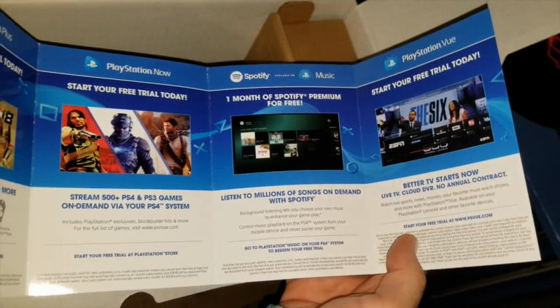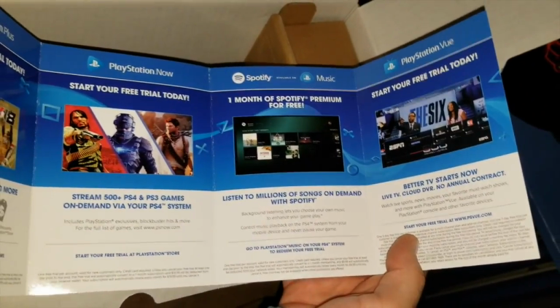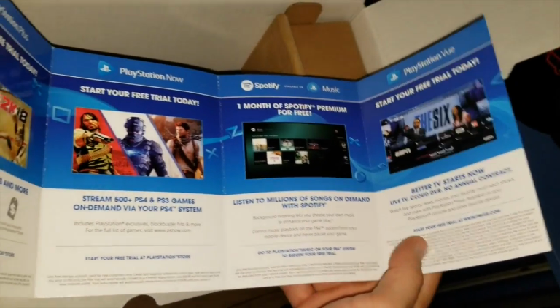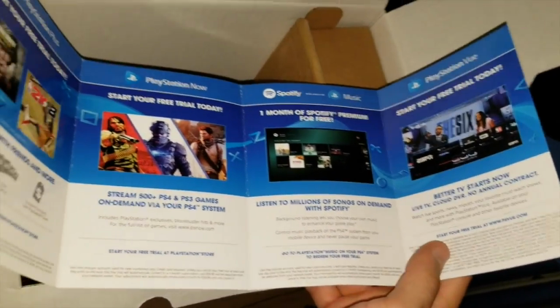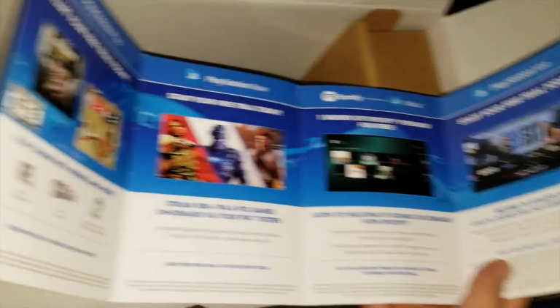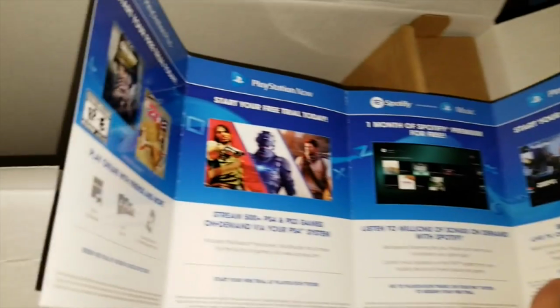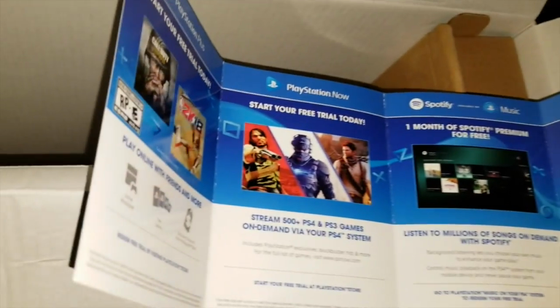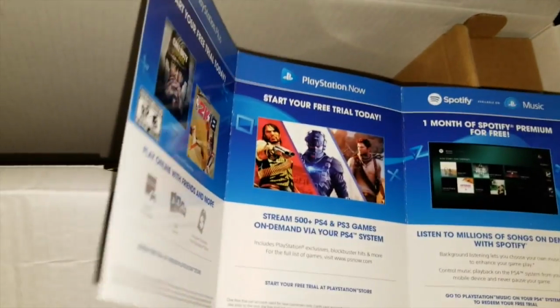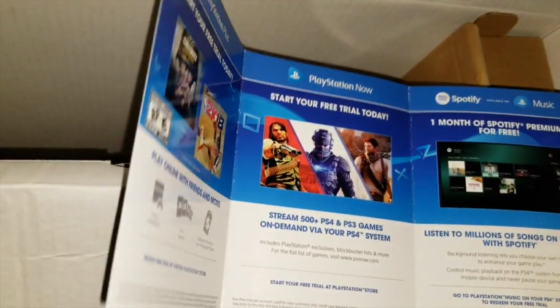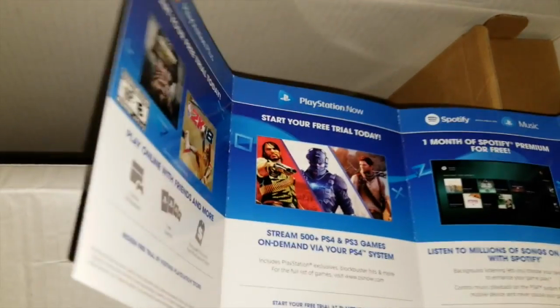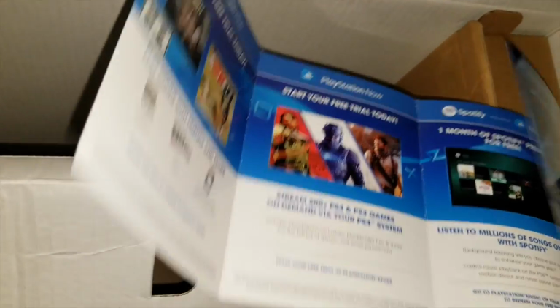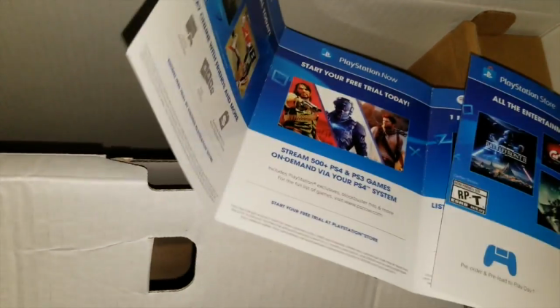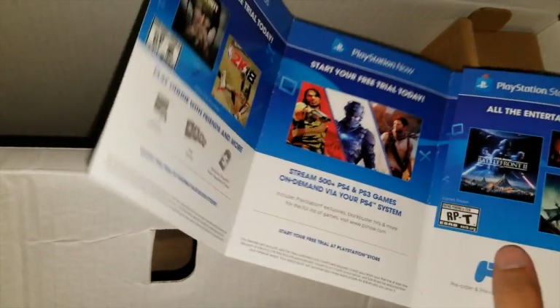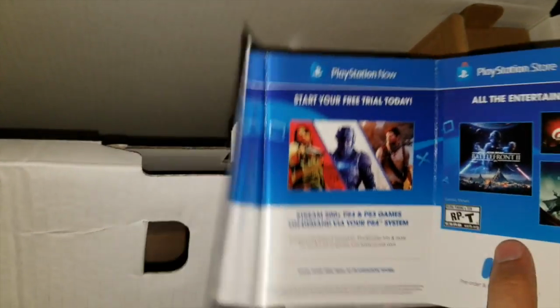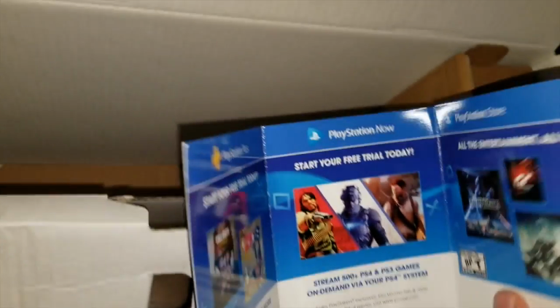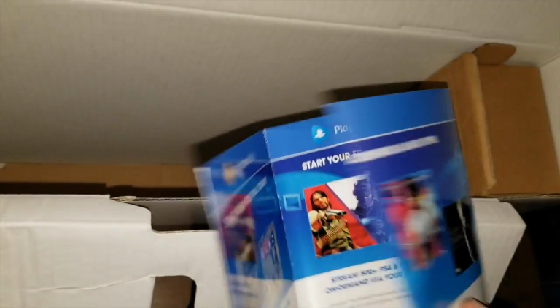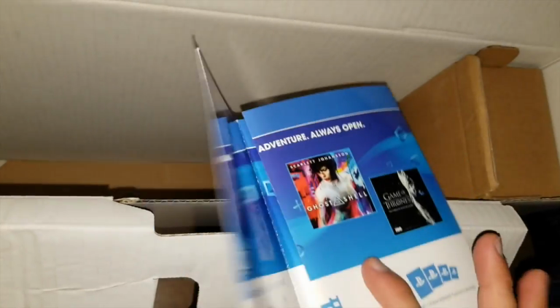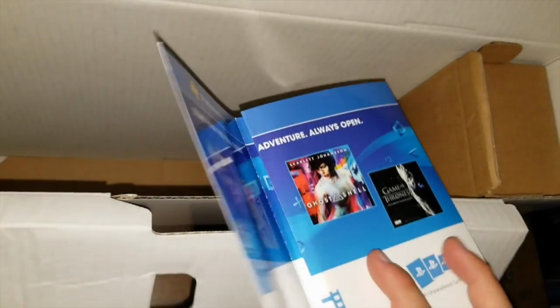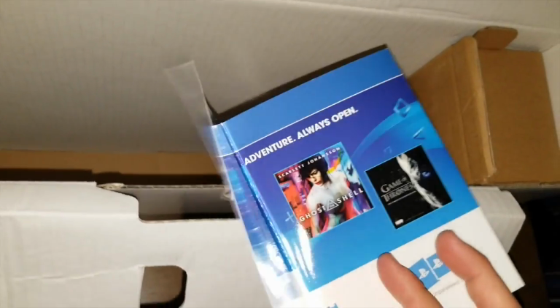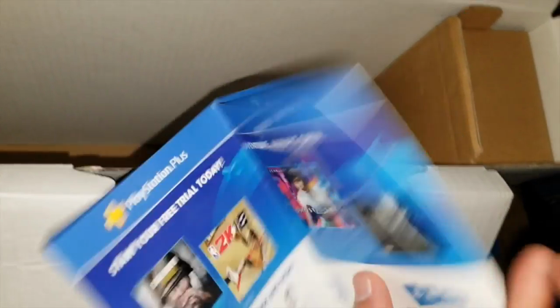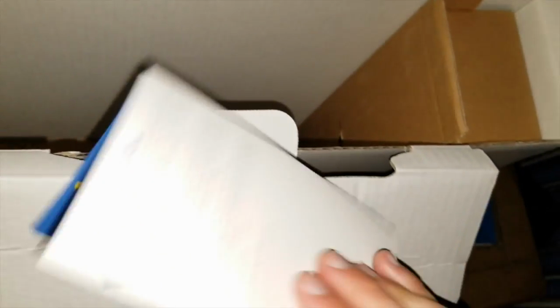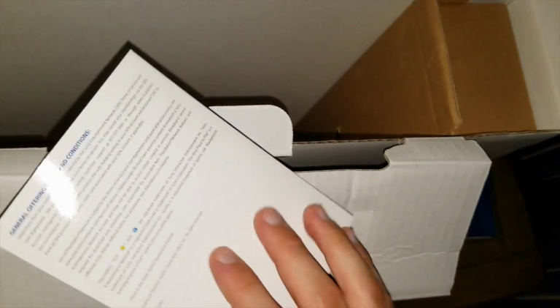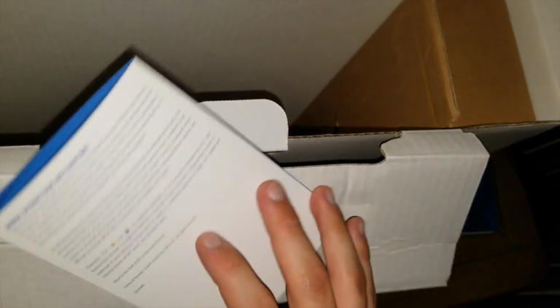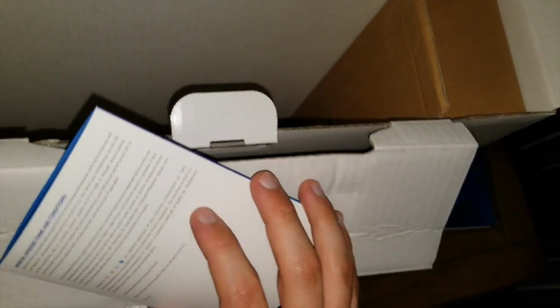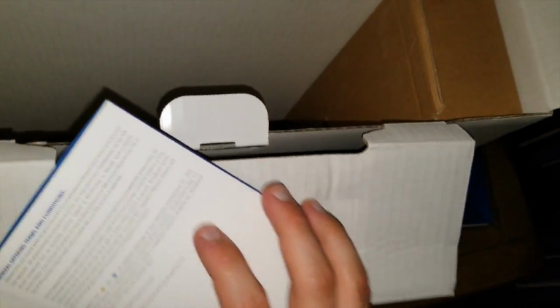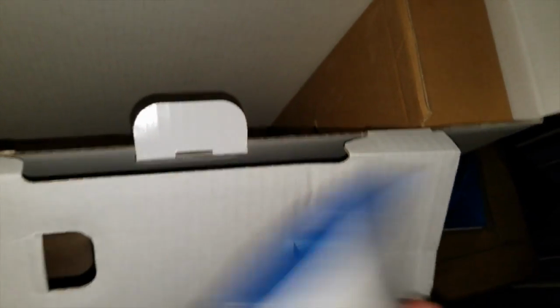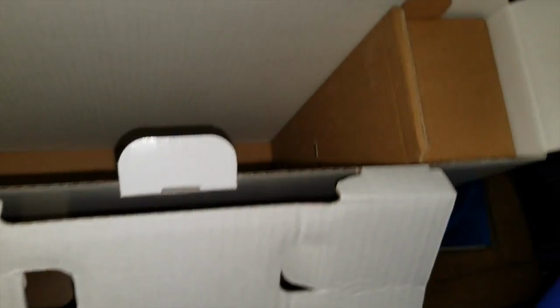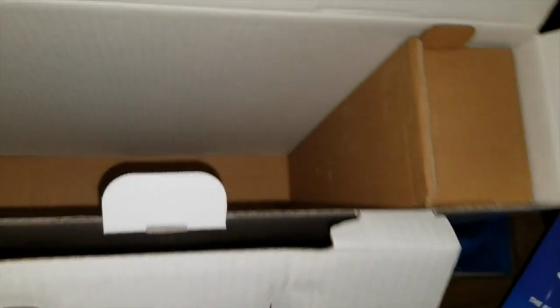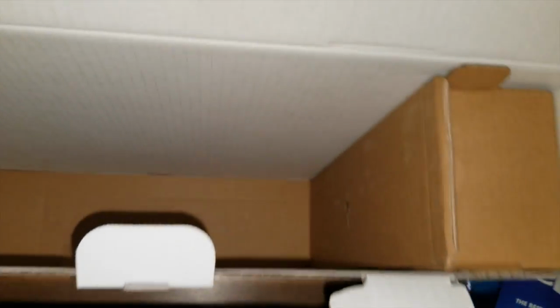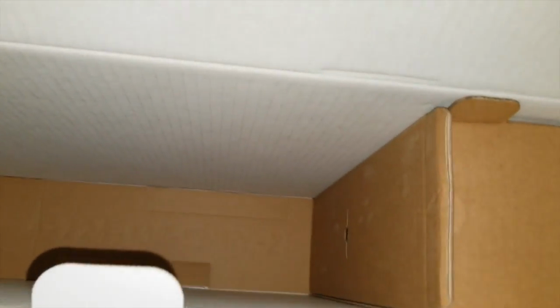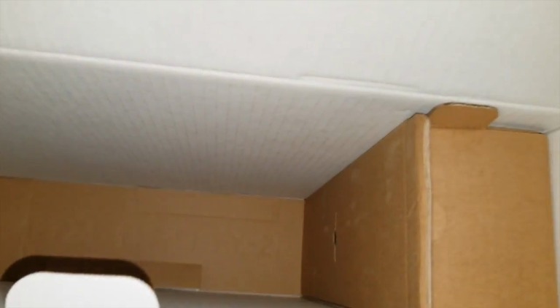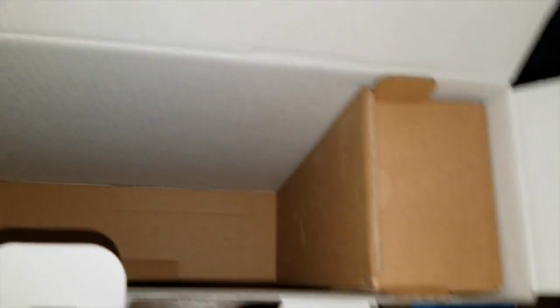PlayStation View, PlayStation Now. I want to set that on the side too.